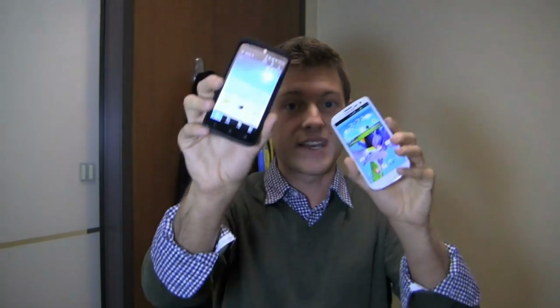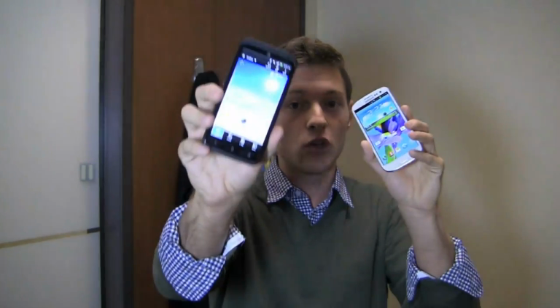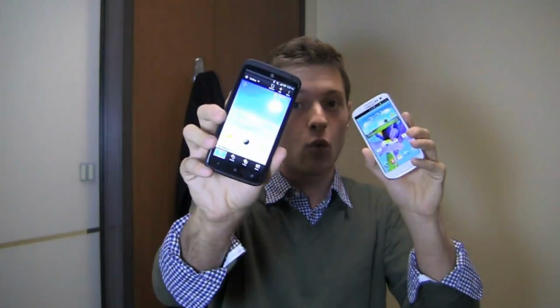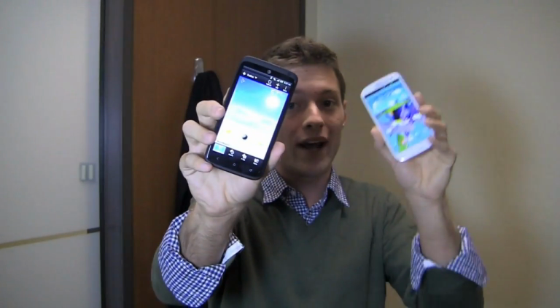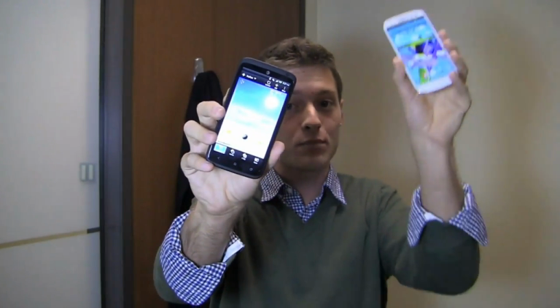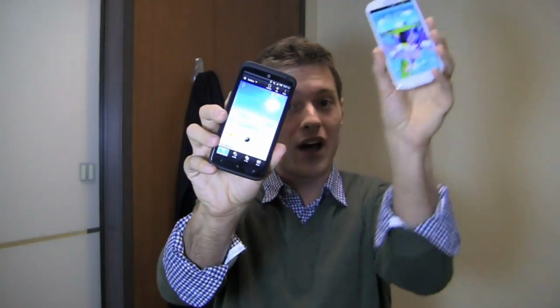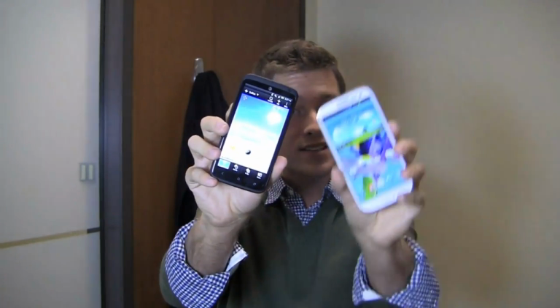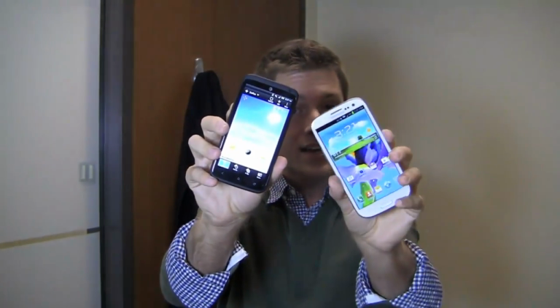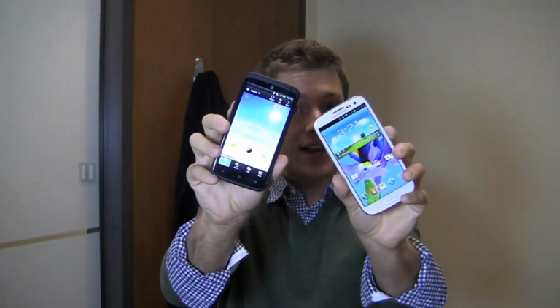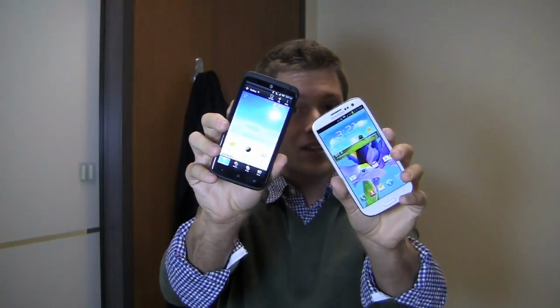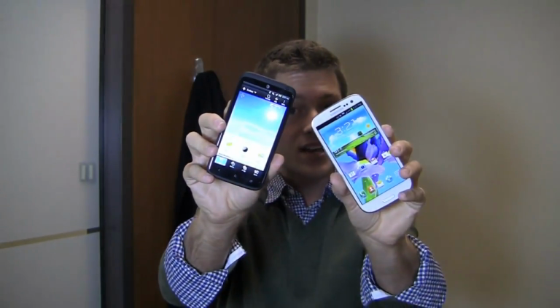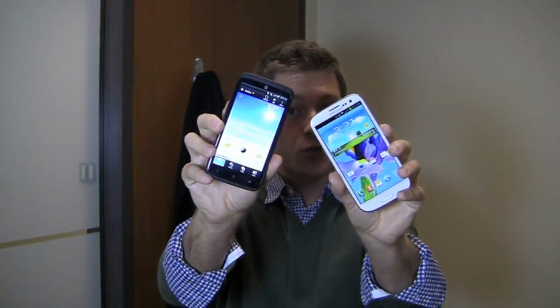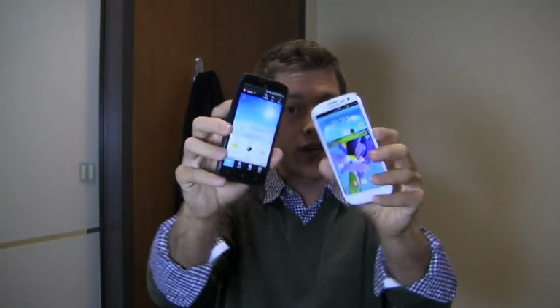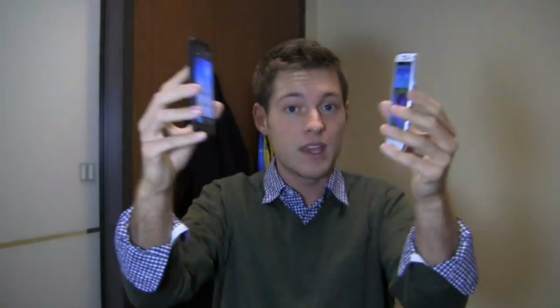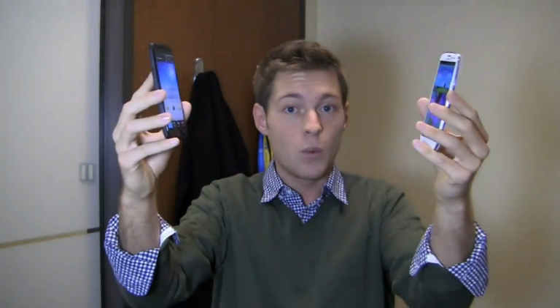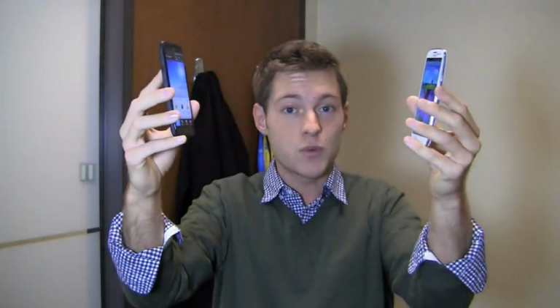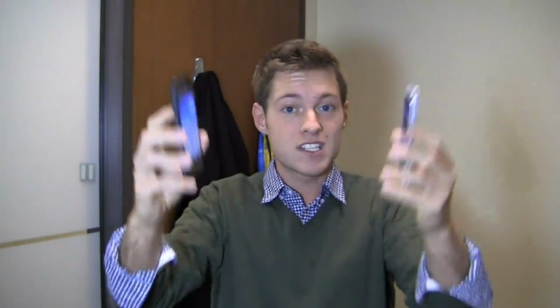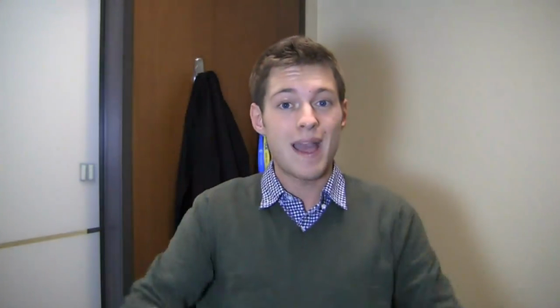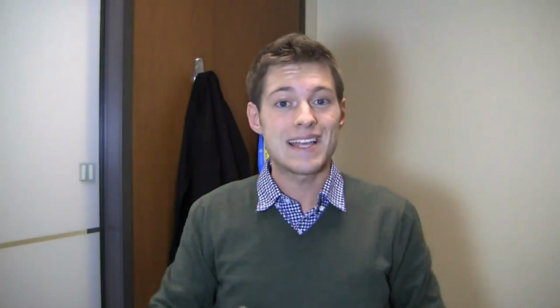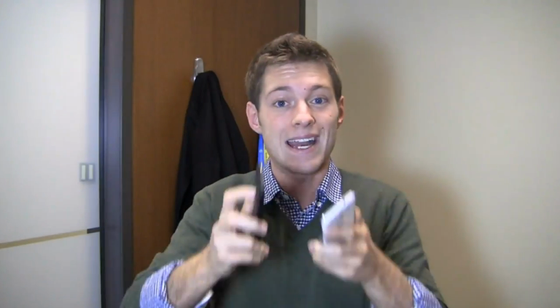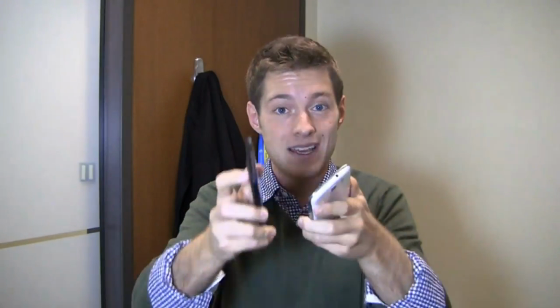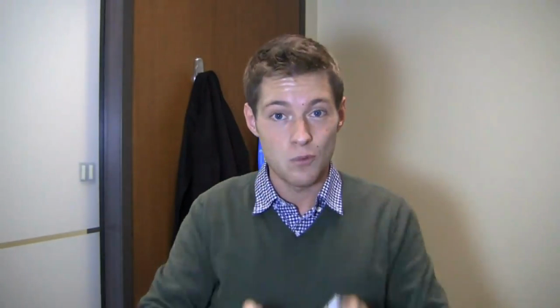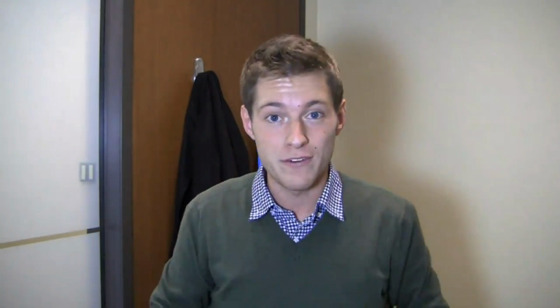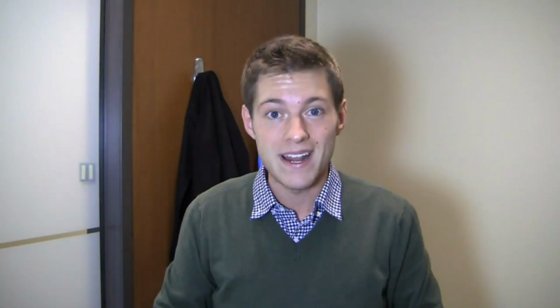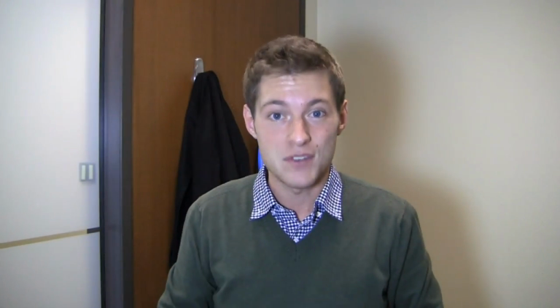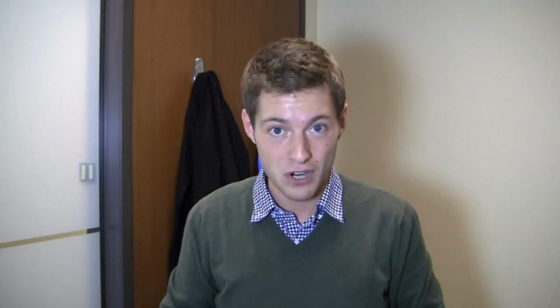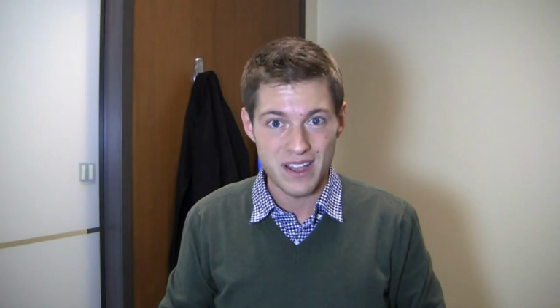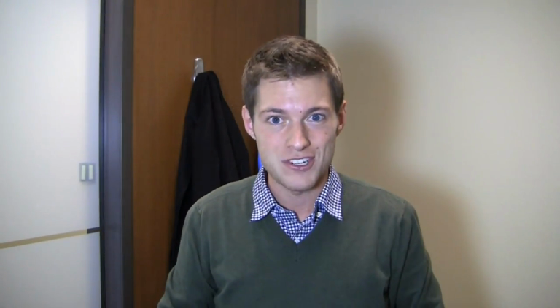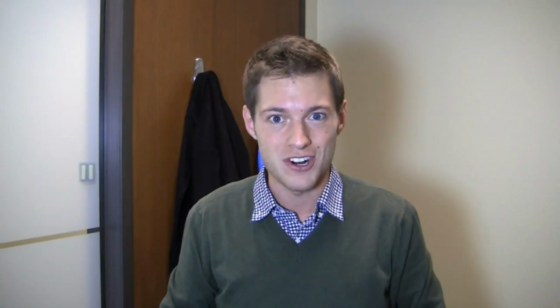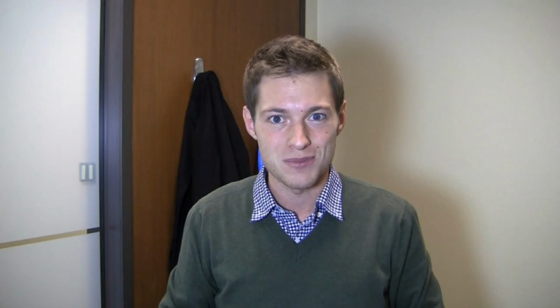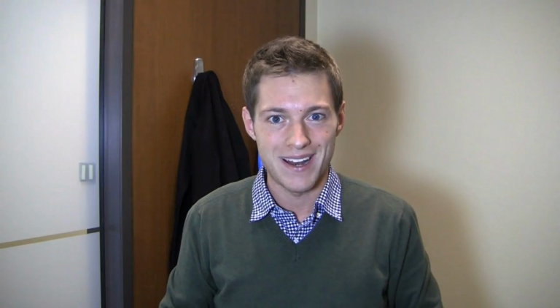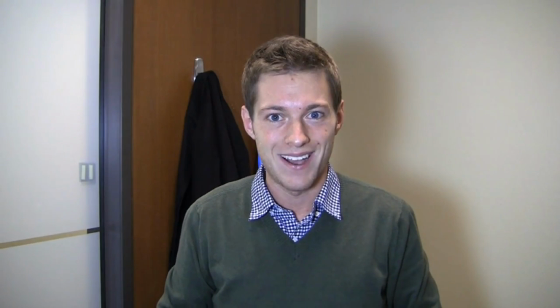Let's take a look — One X Plus vs. Galaxy S3. Which one's the Mac Daddy? We'll find out in the dogfight, which starts right now.